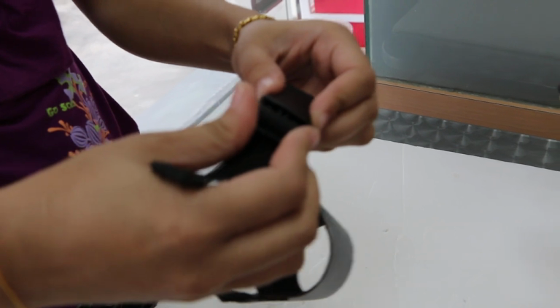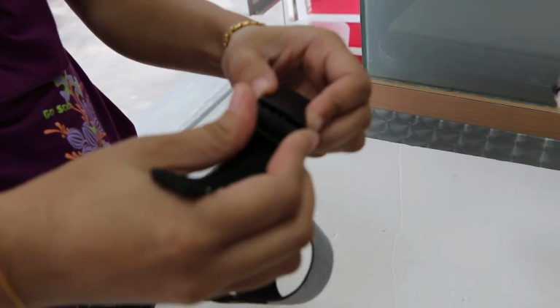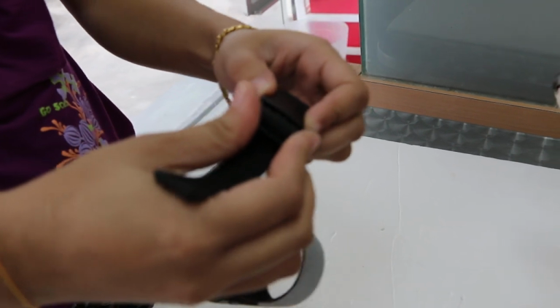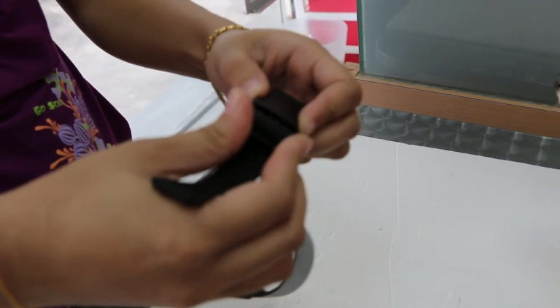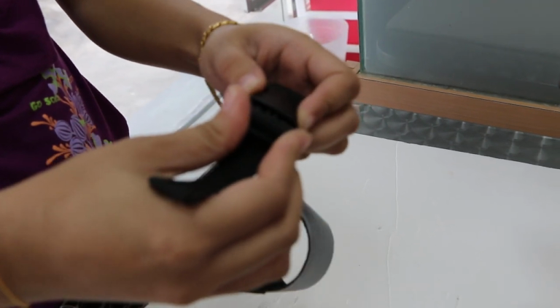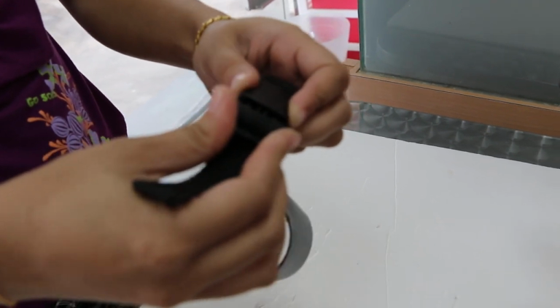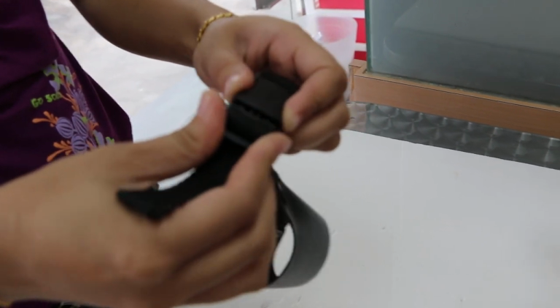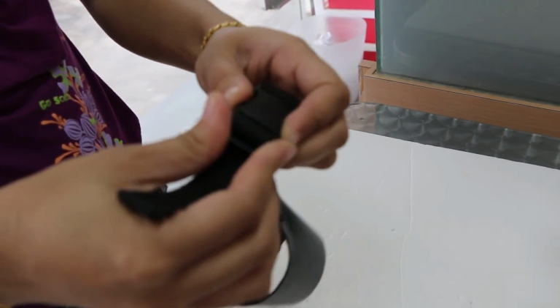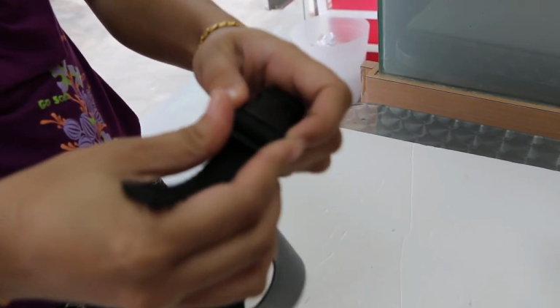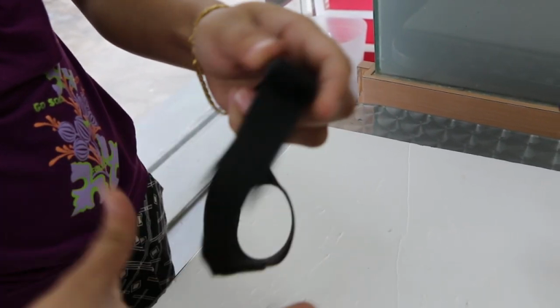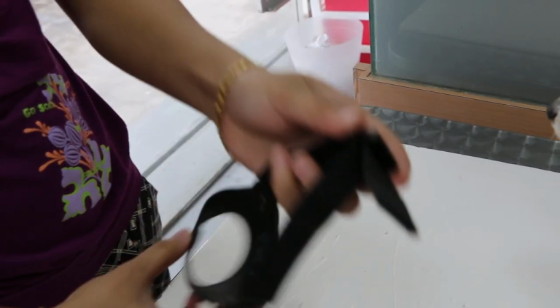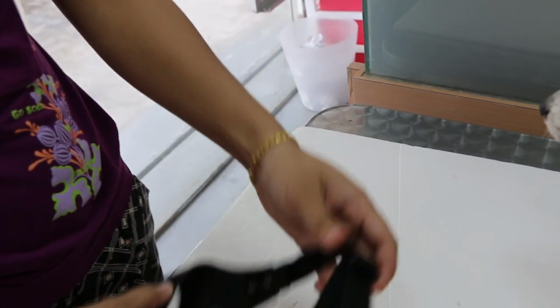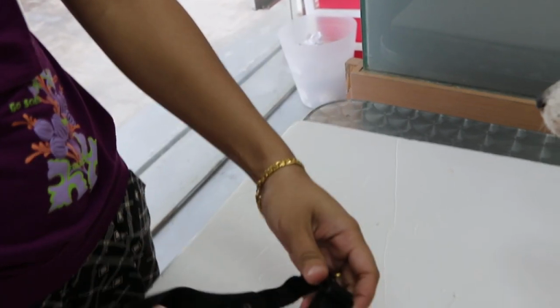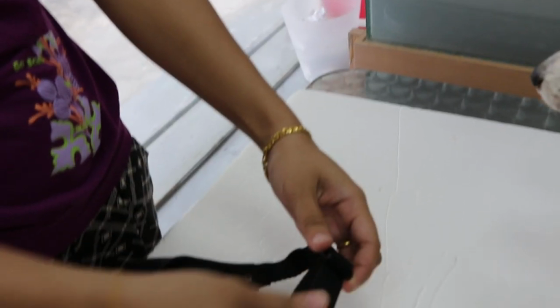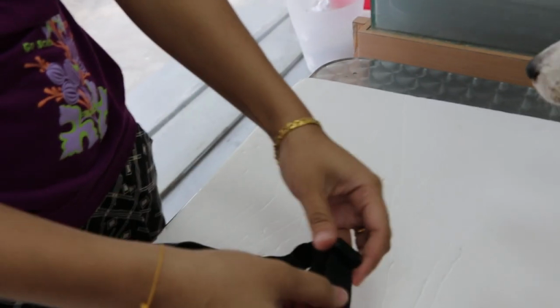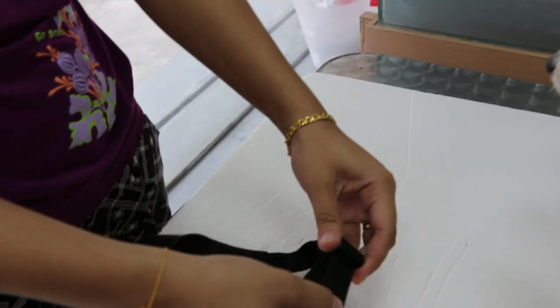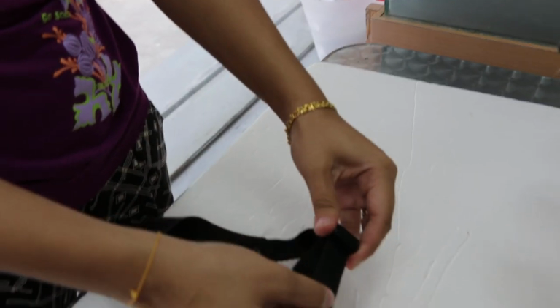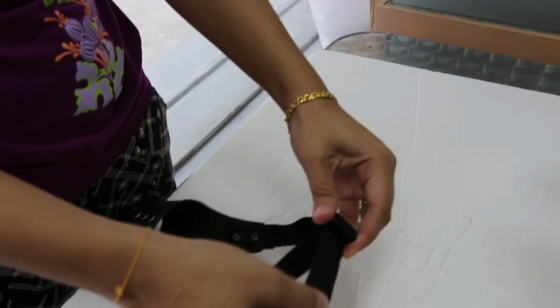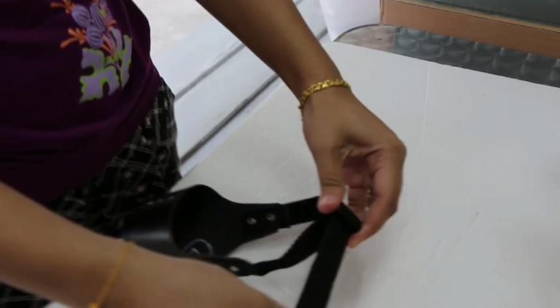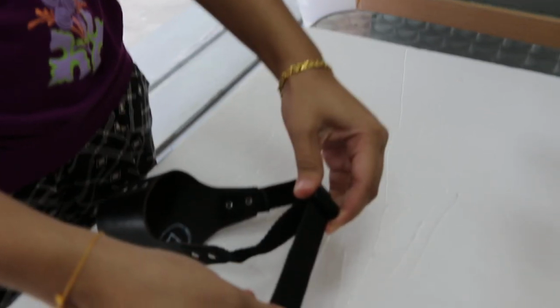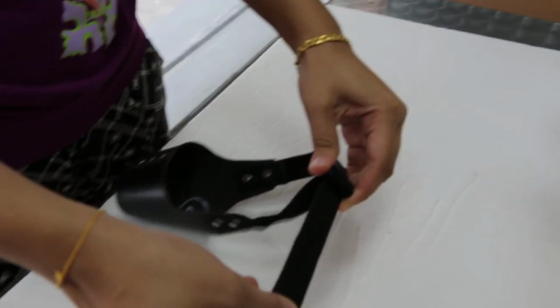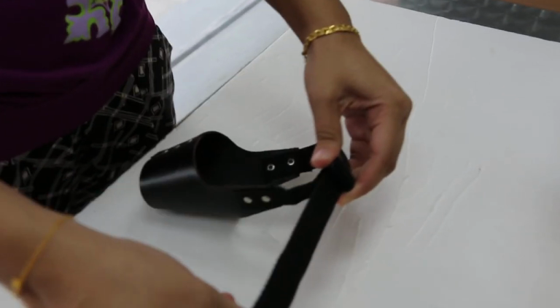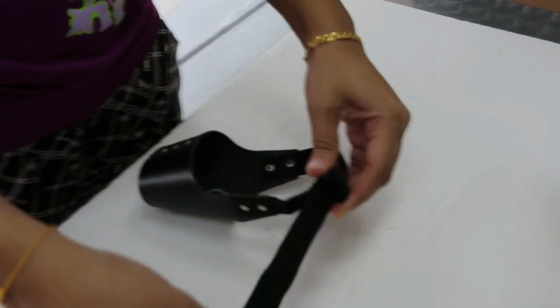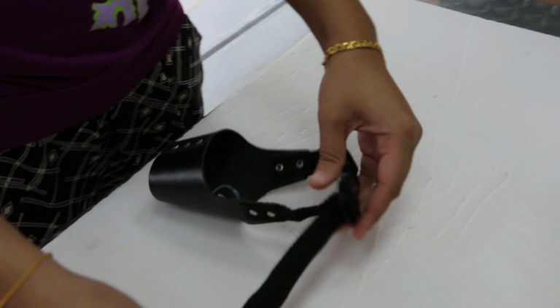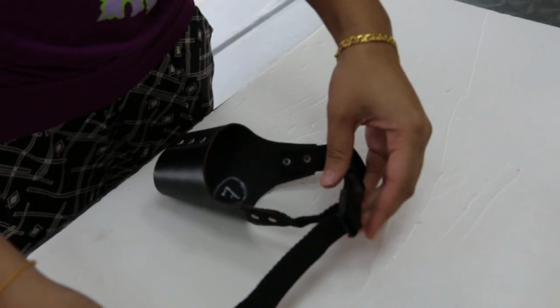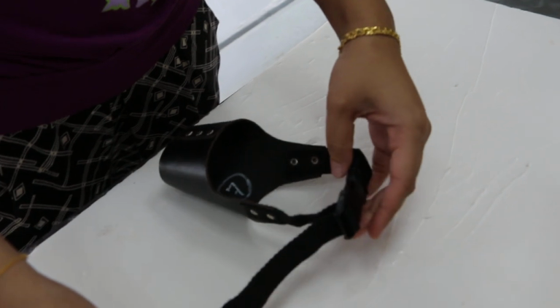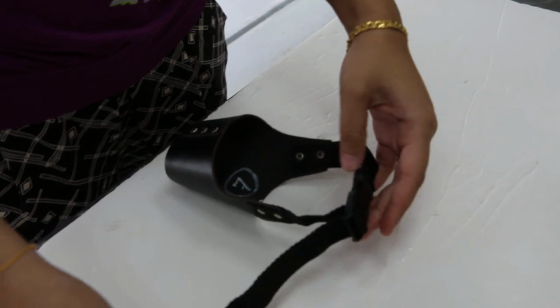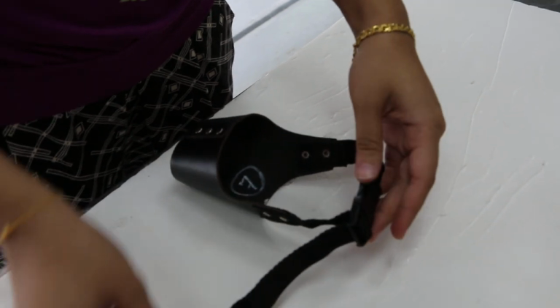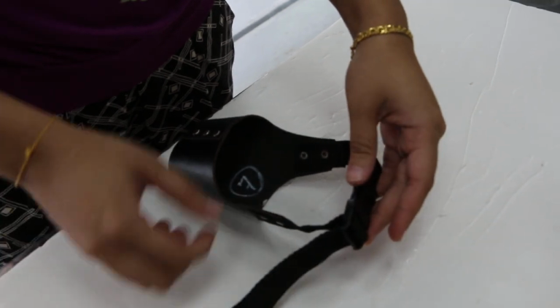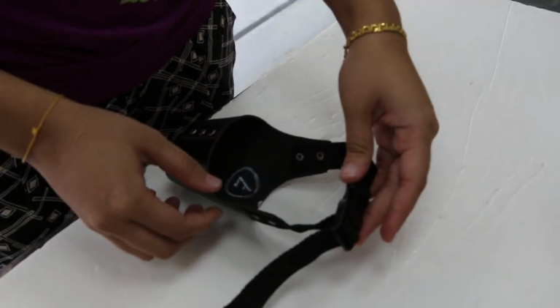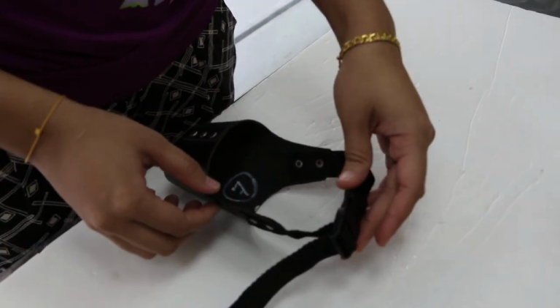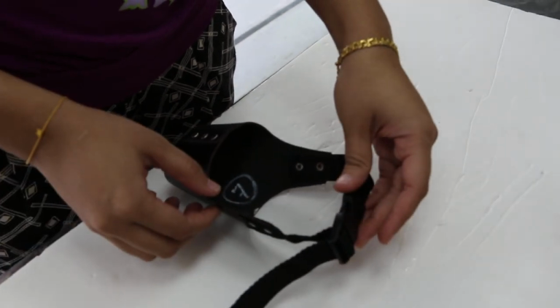First of all, you clip first, and then if it's too loose, you pull this end there, then it will be tightened.